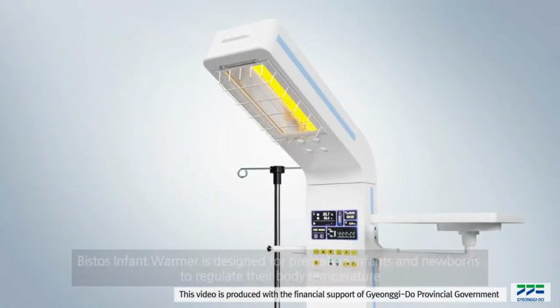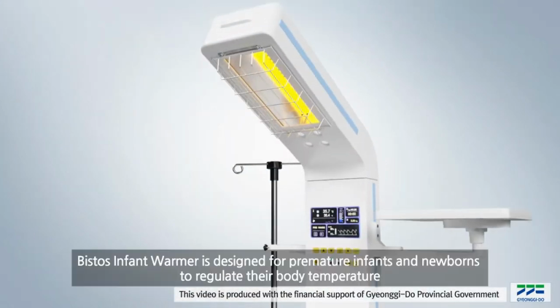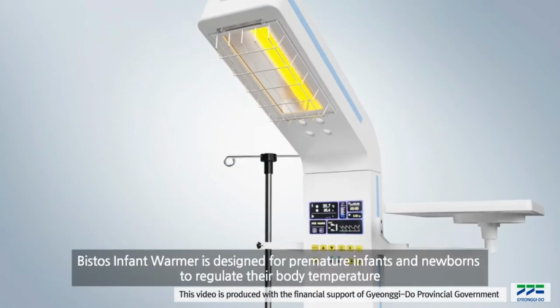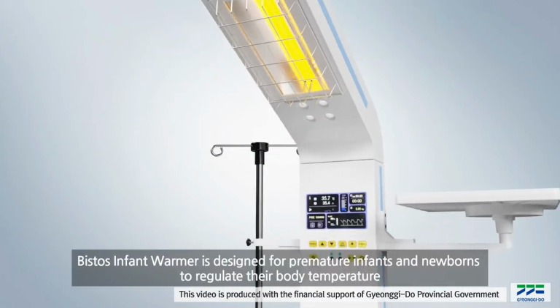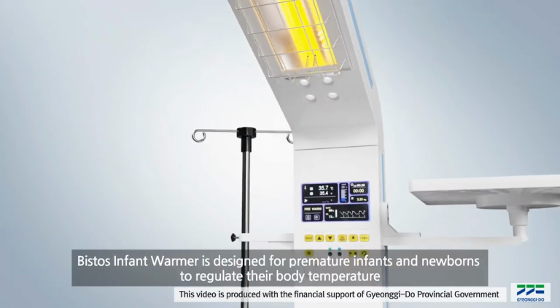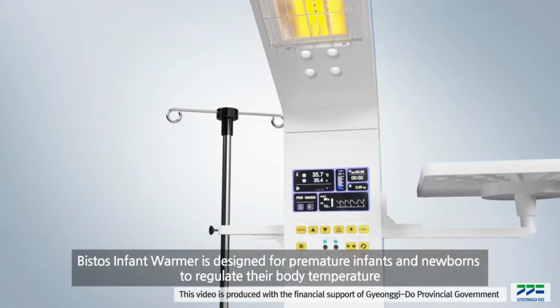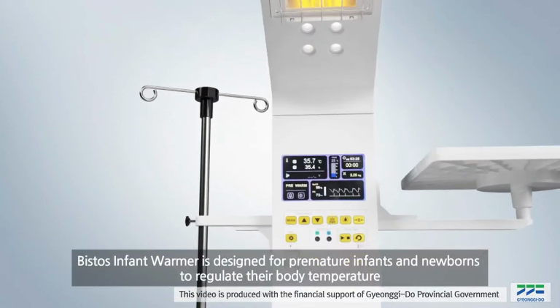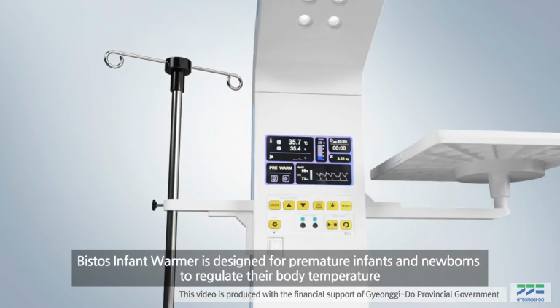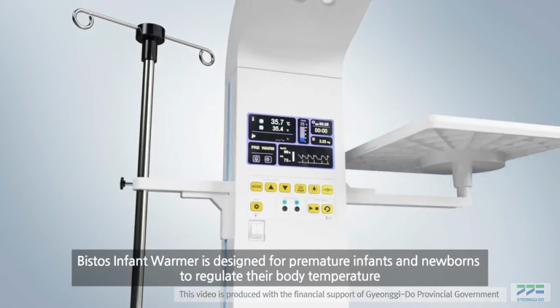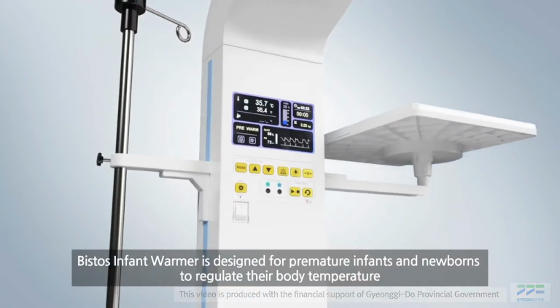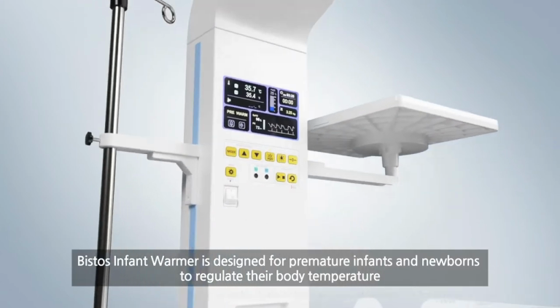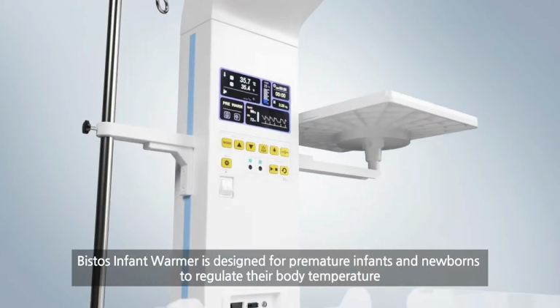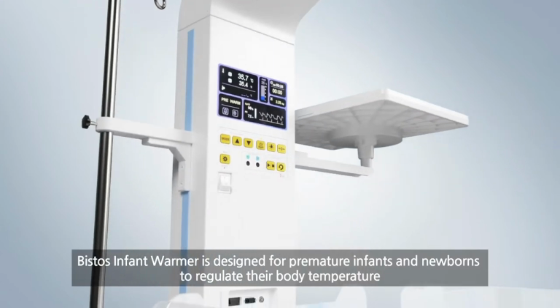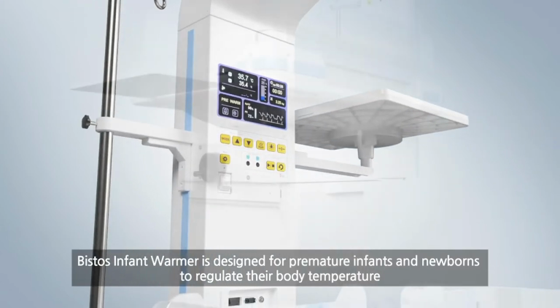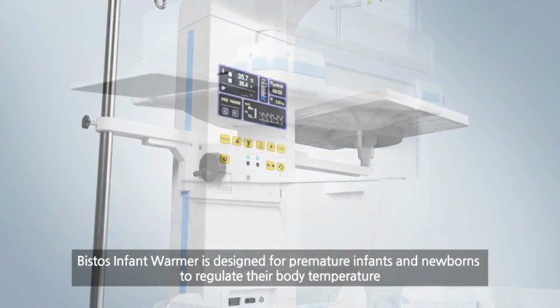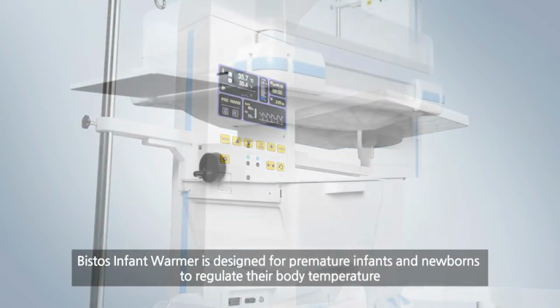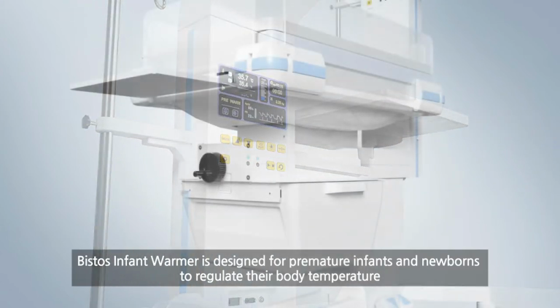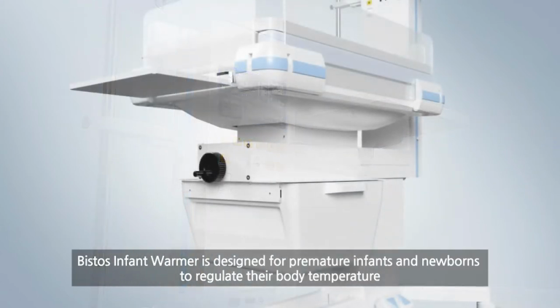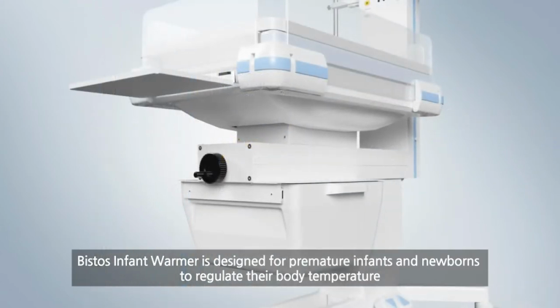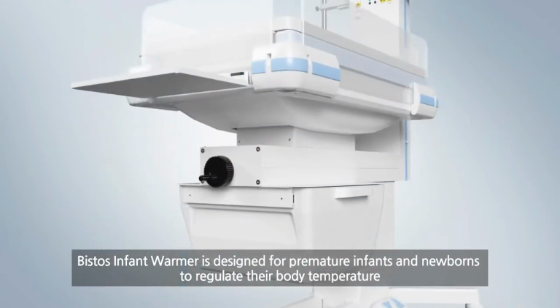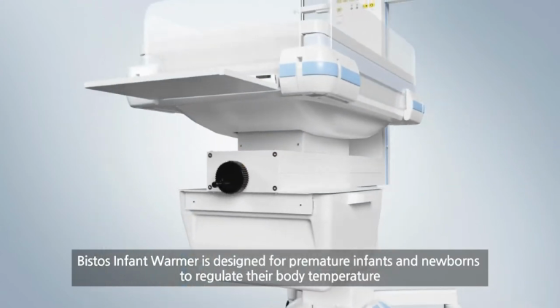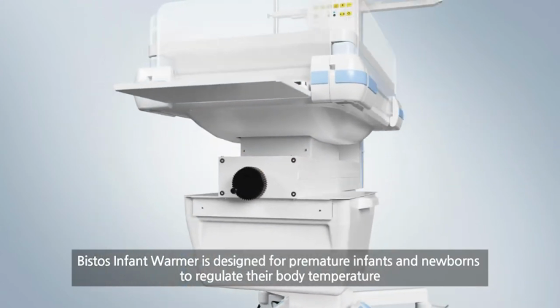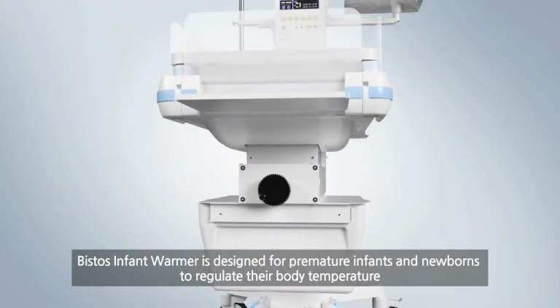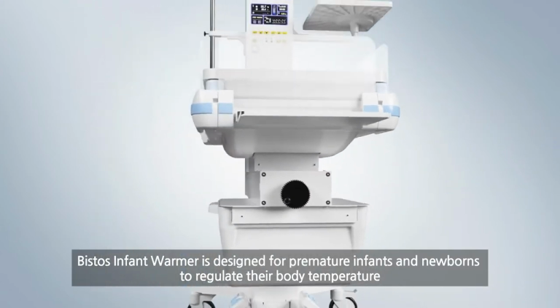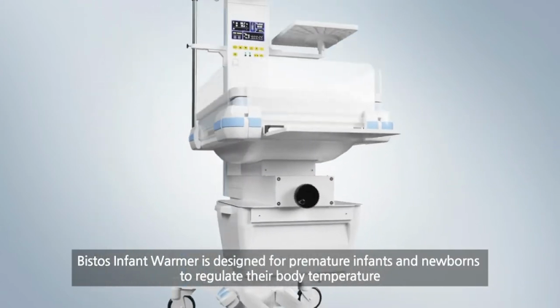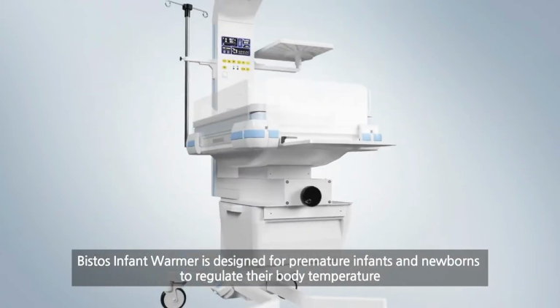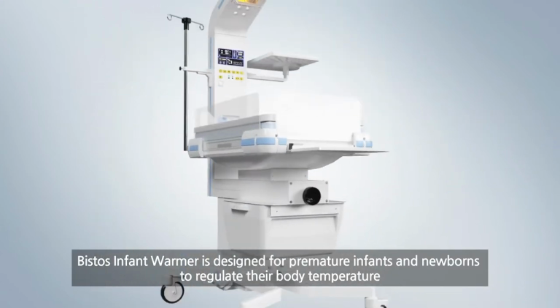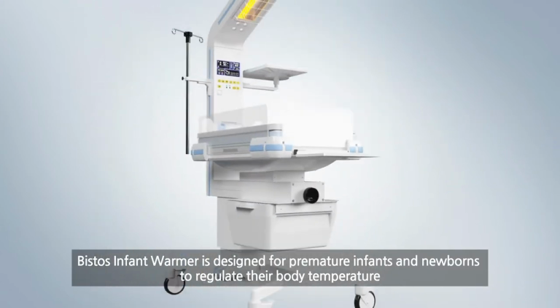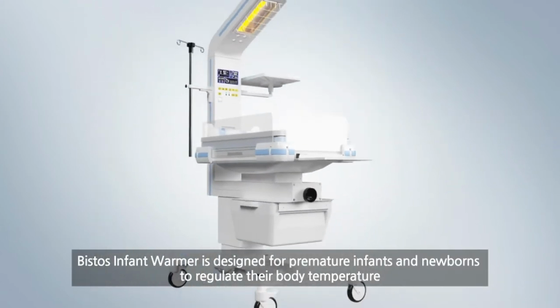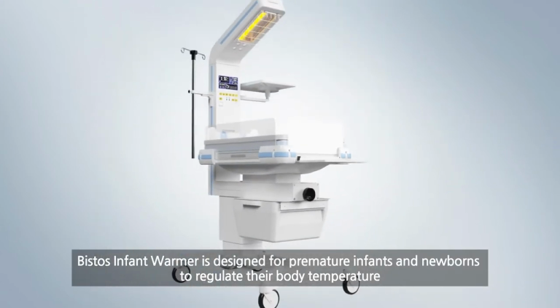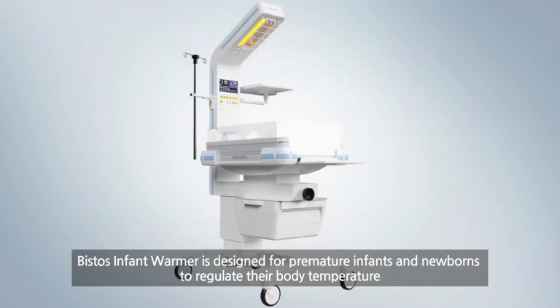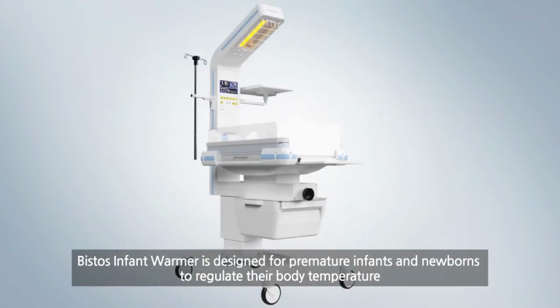Bistos Infant Warmer is designed for premature infants and newborns to regulate their body temperature.